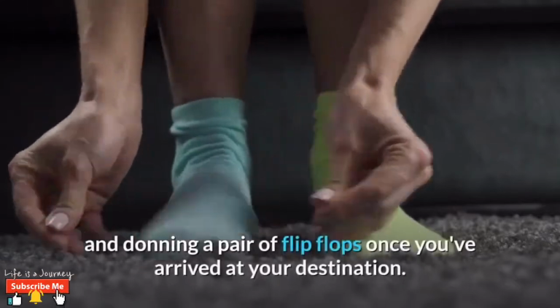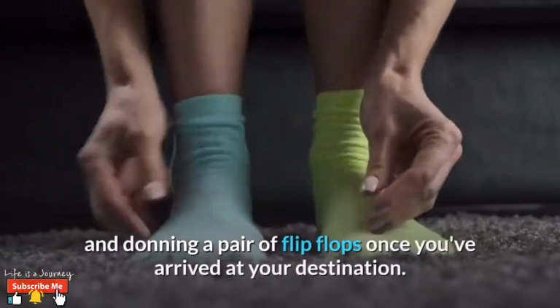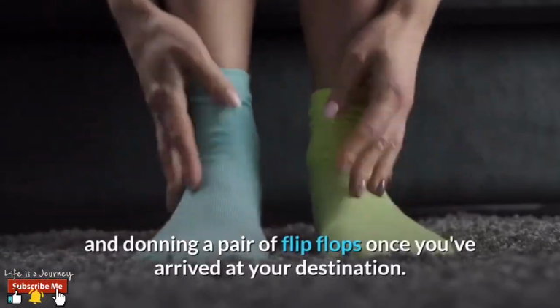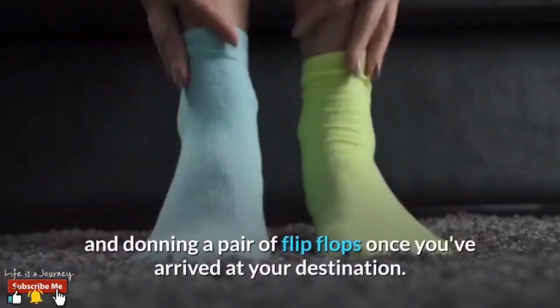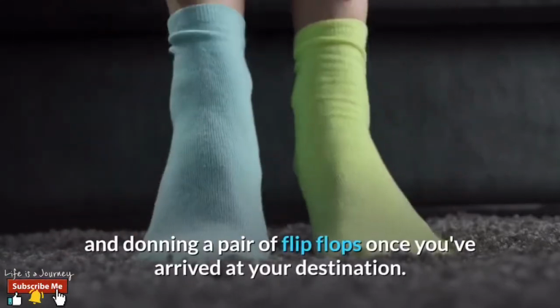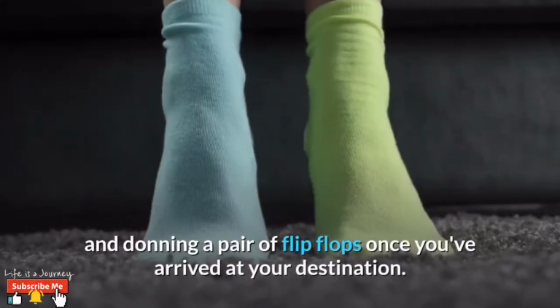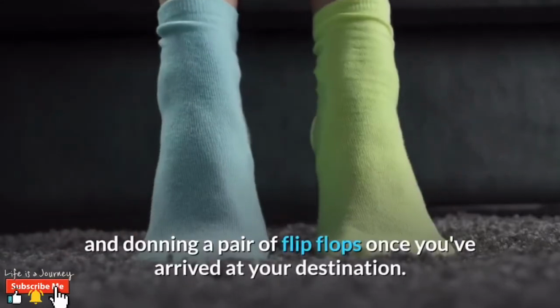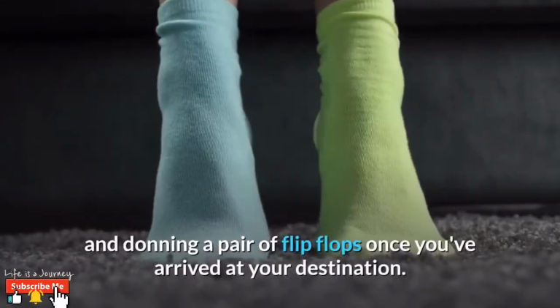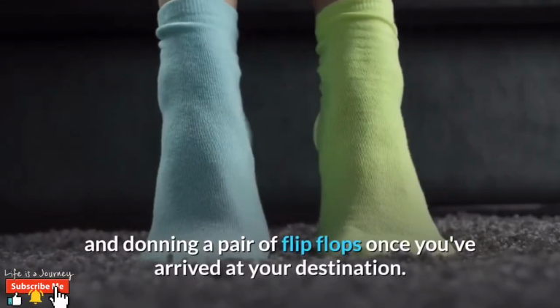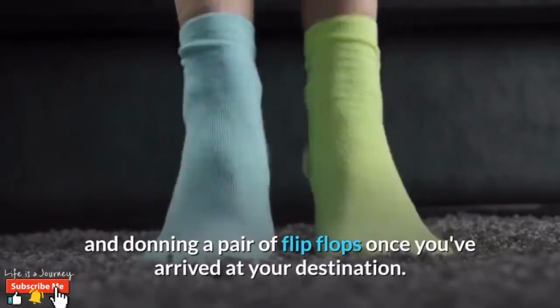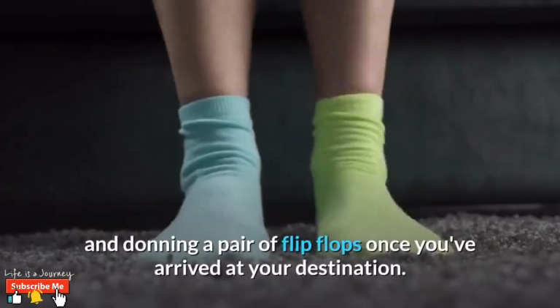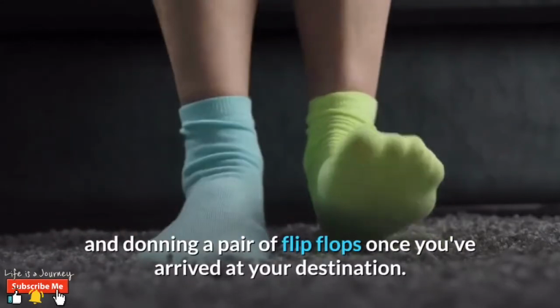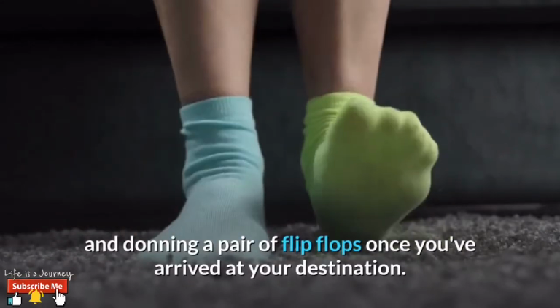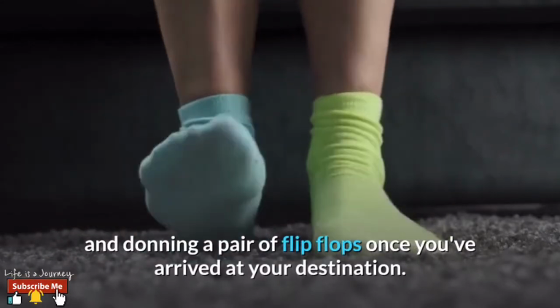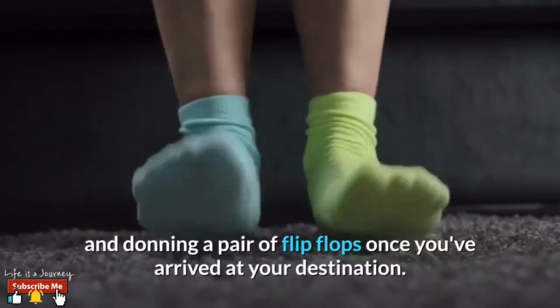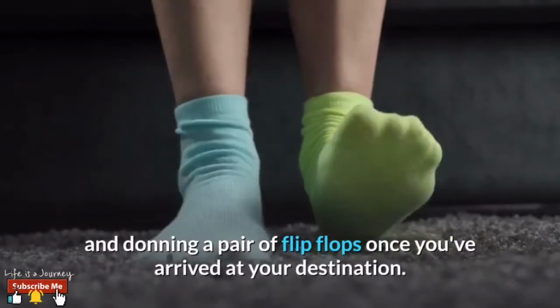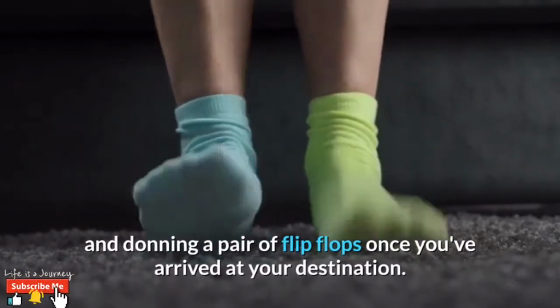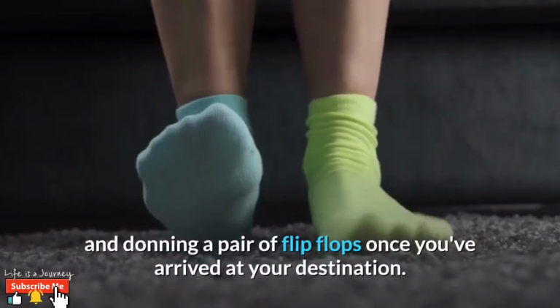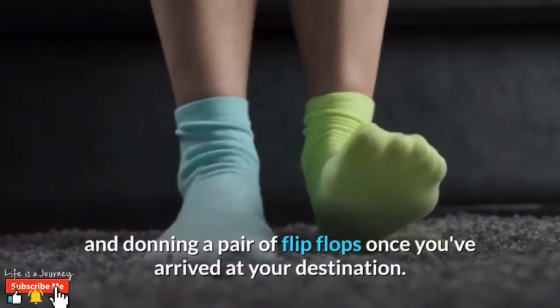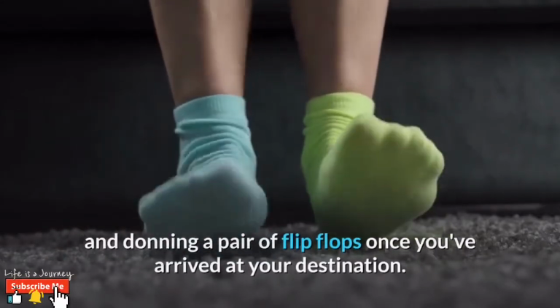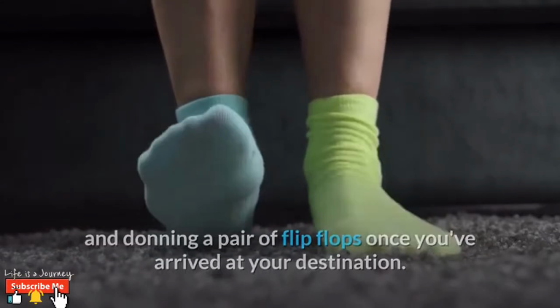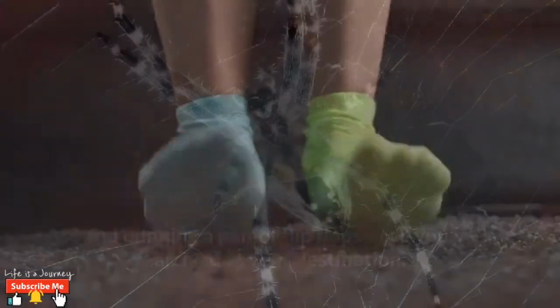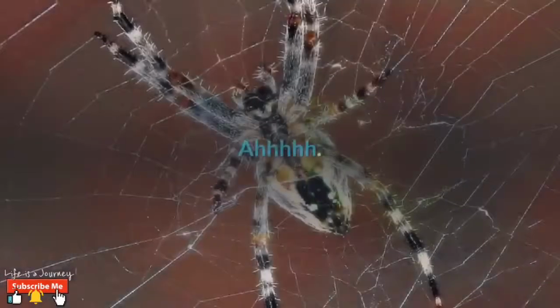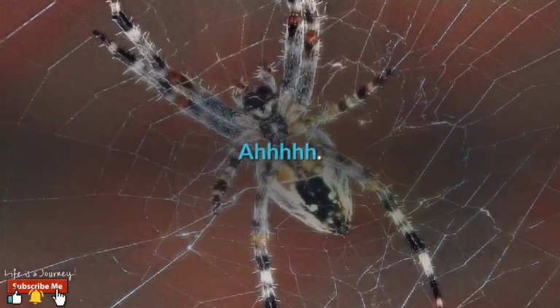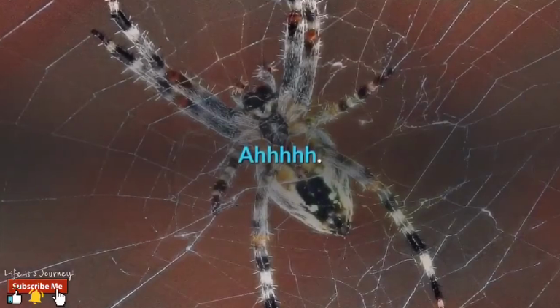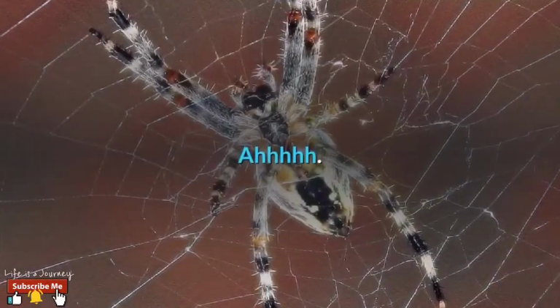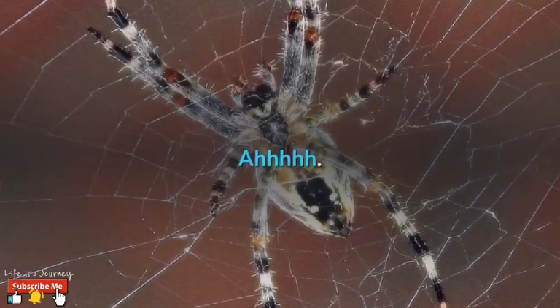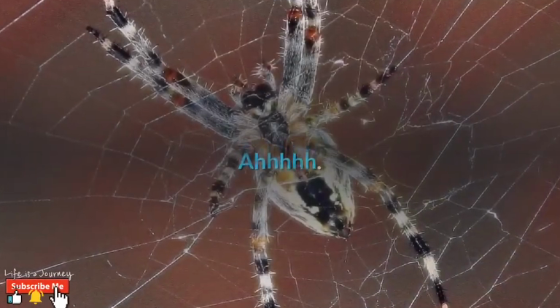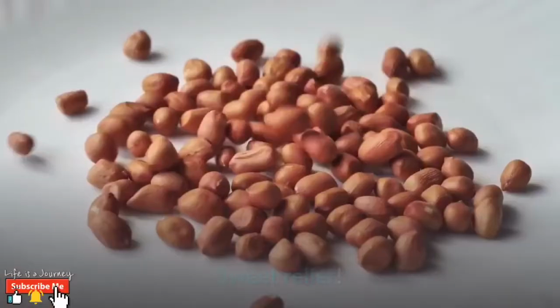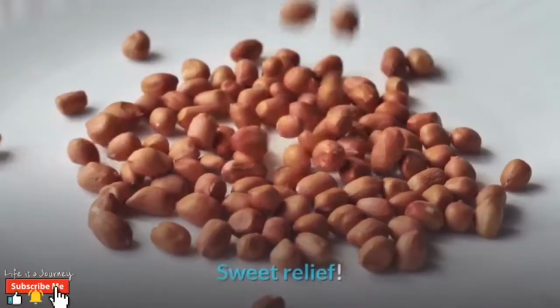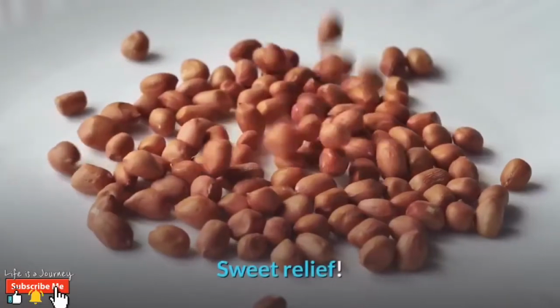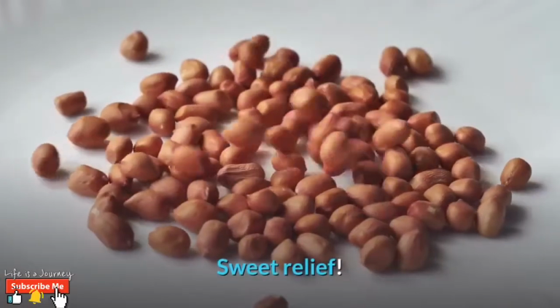Number seven: flip-flops. Nothing is more amazing than parting with your socks and travel shoes and donning a pair of flip-flops once you've arrived at your destination. Ah, sweet relief!